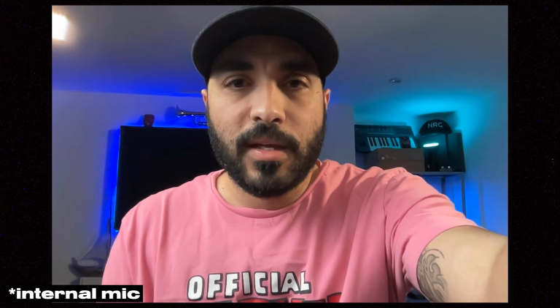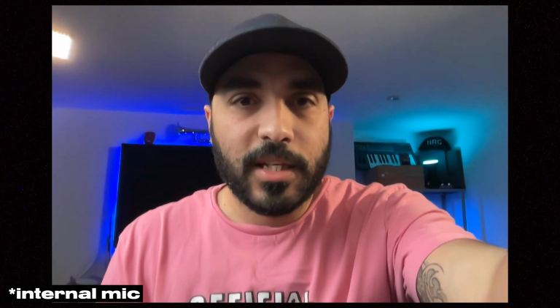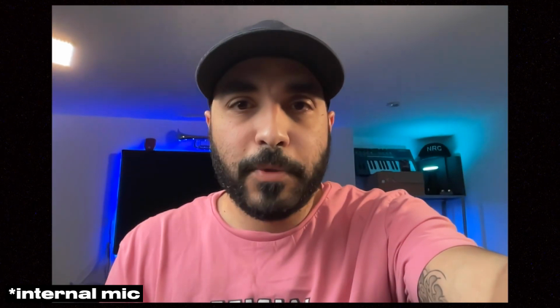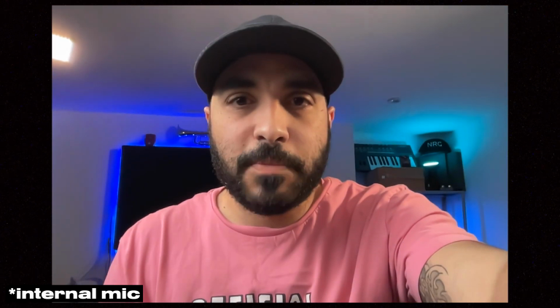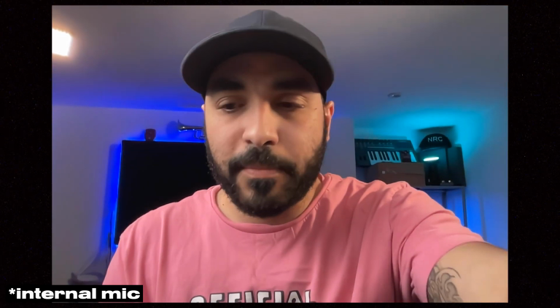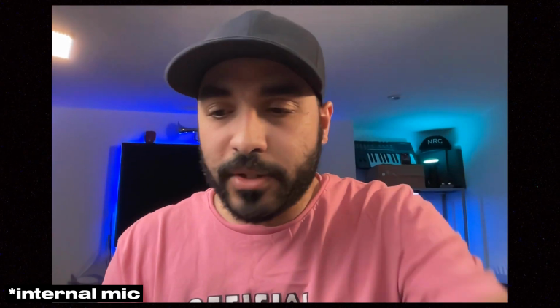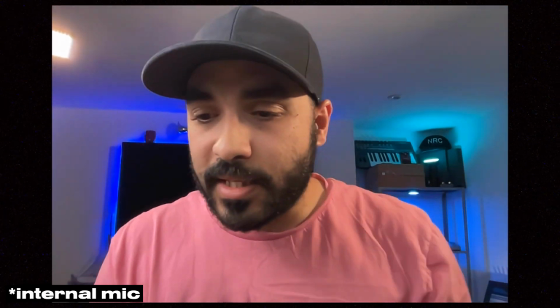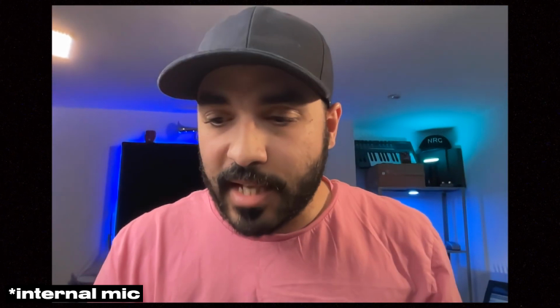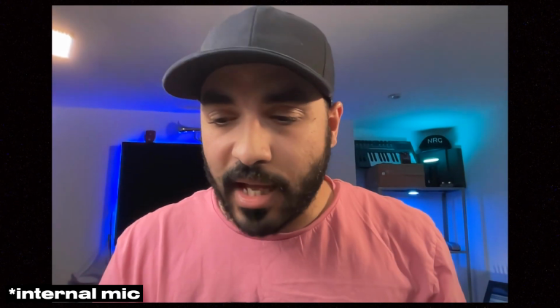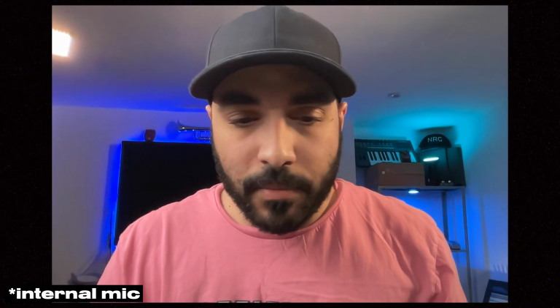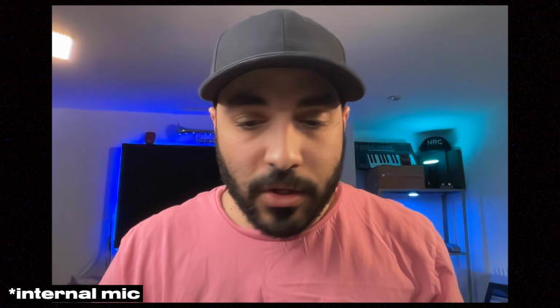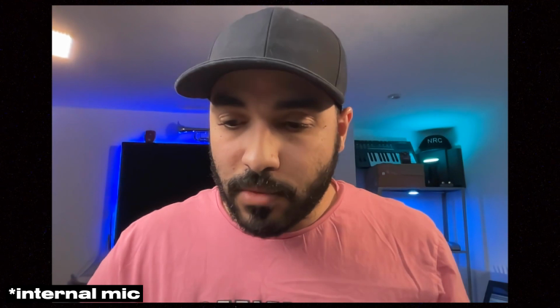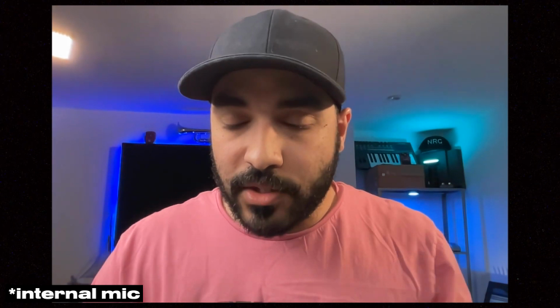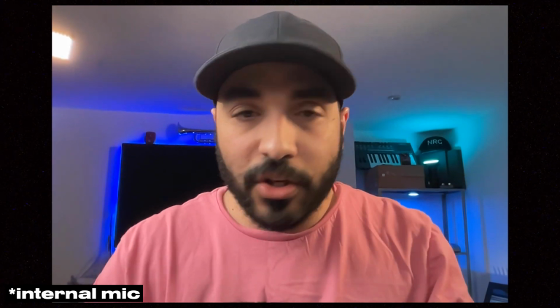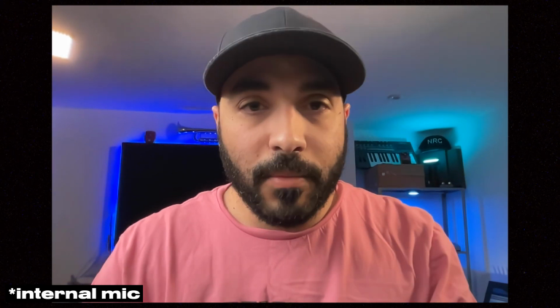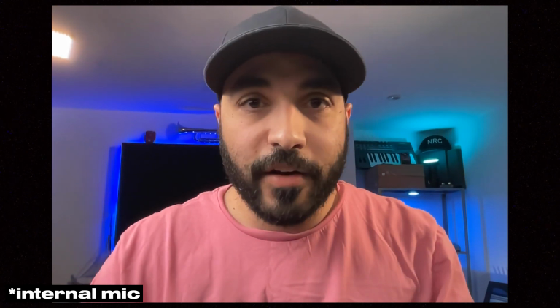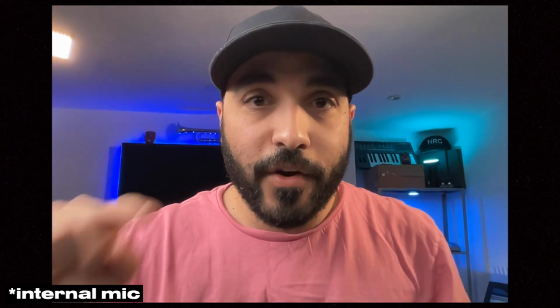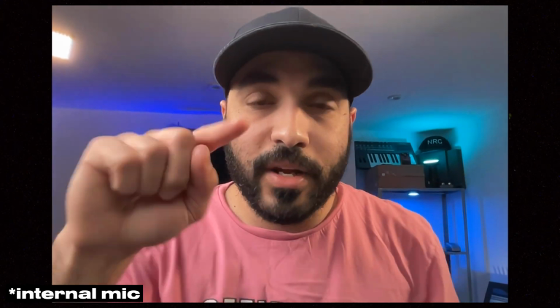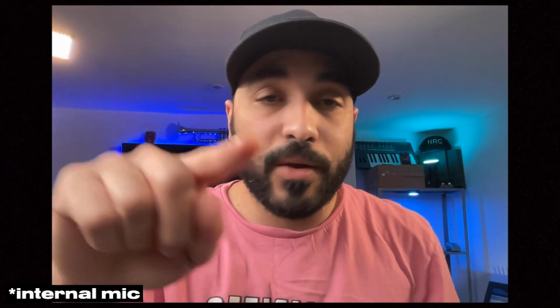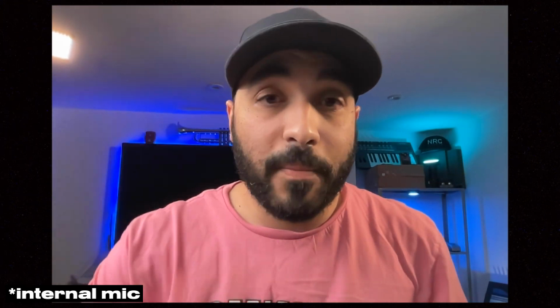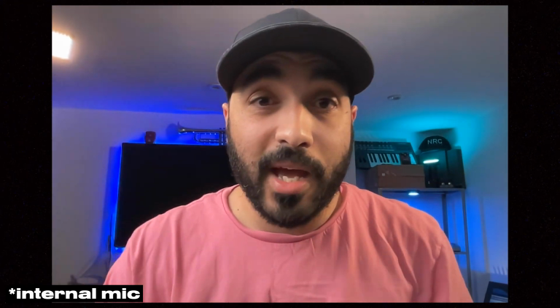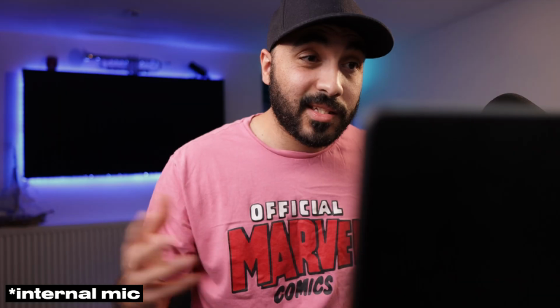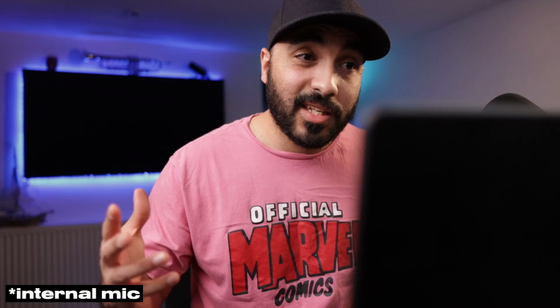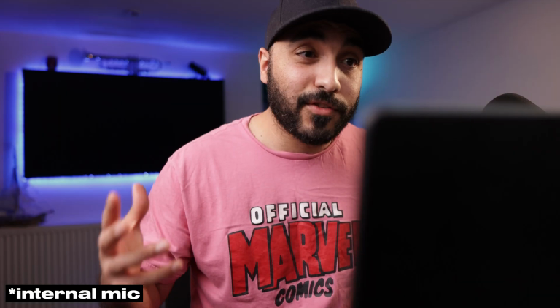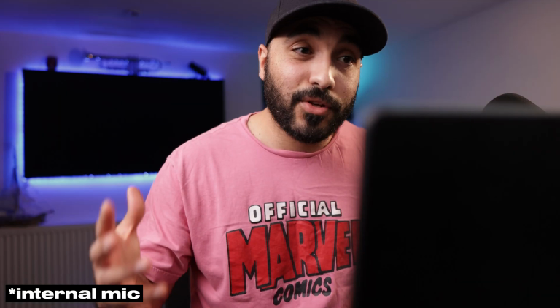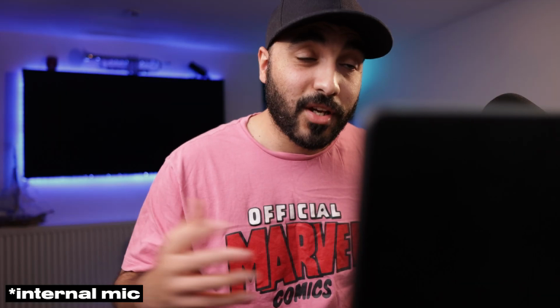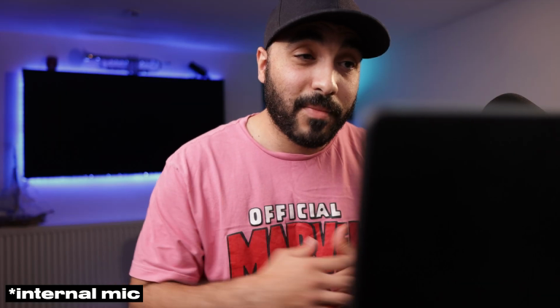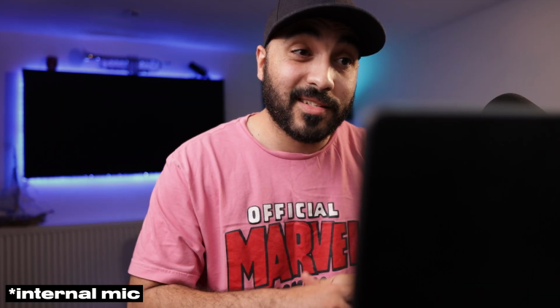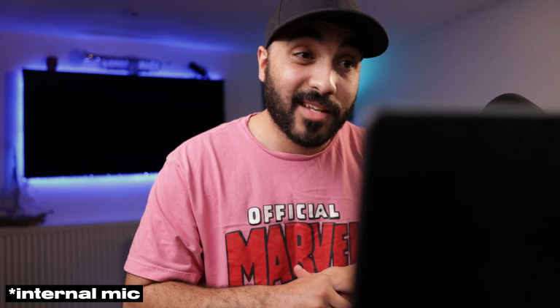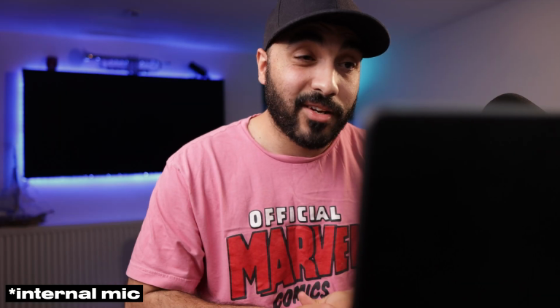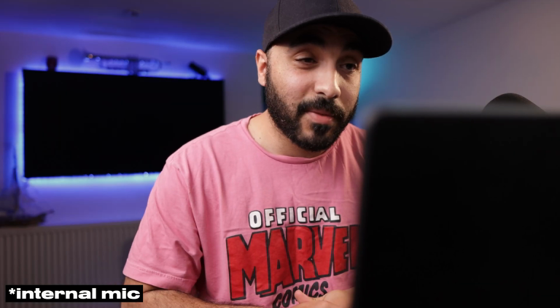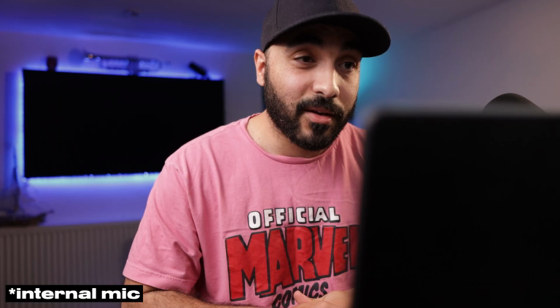Let's put this bad boy to the test. I'll be using my internal microphone and webcam, and let's see if Studio Sound makes it sound any better.